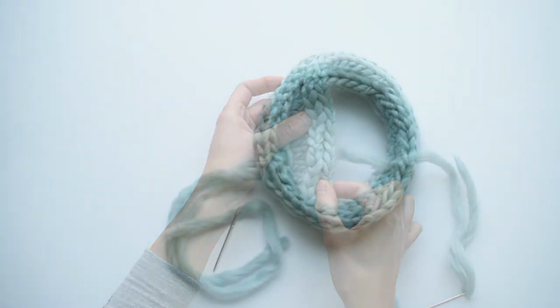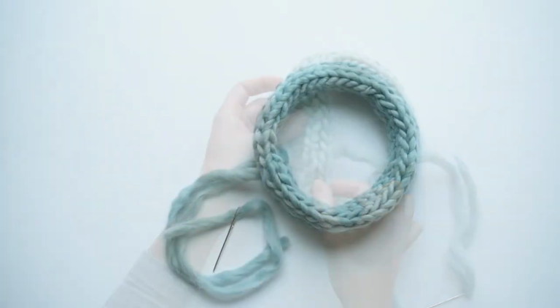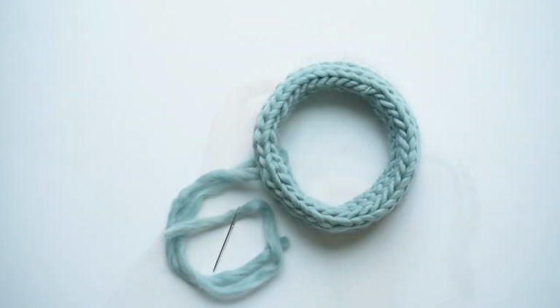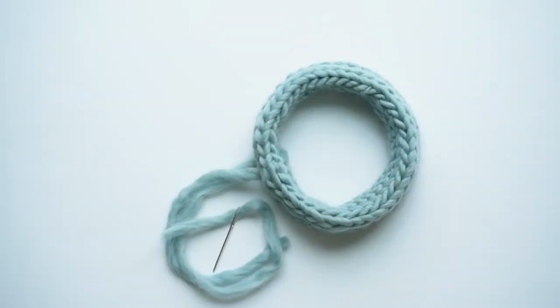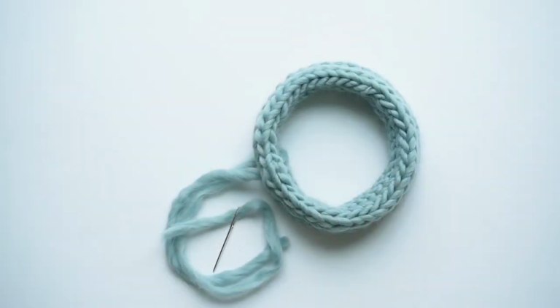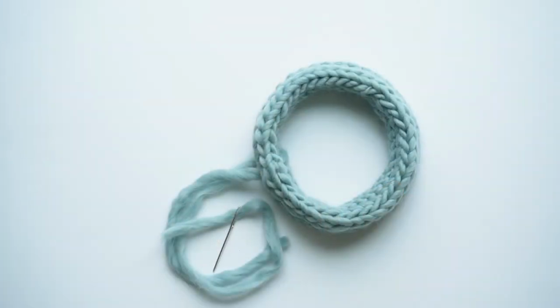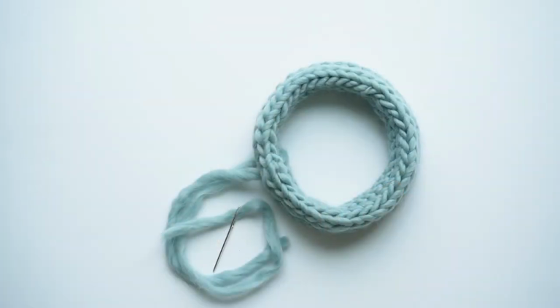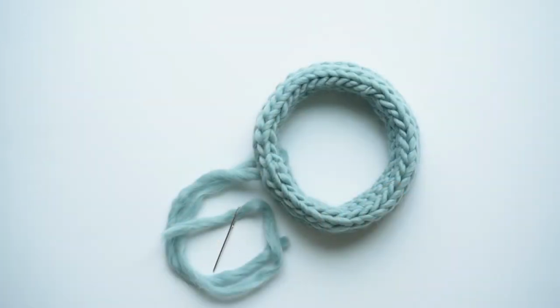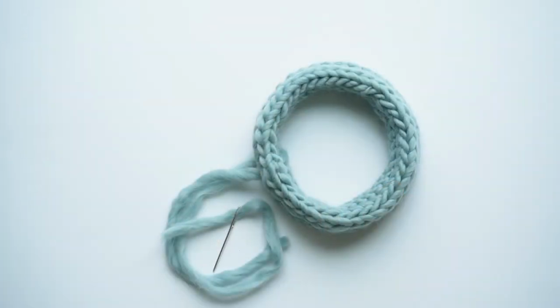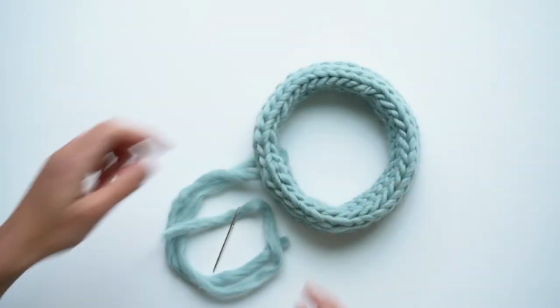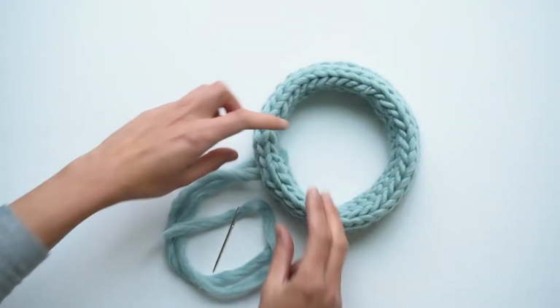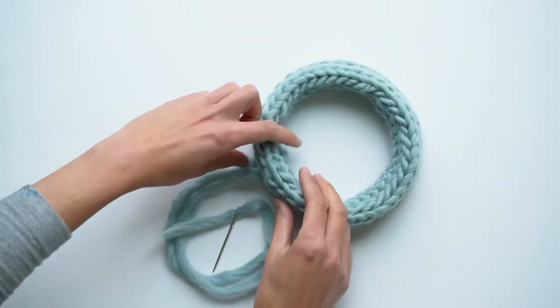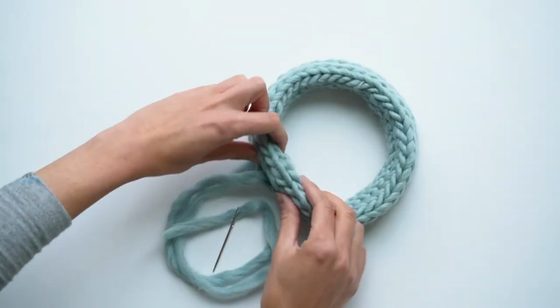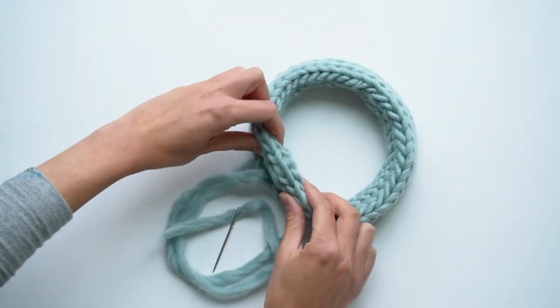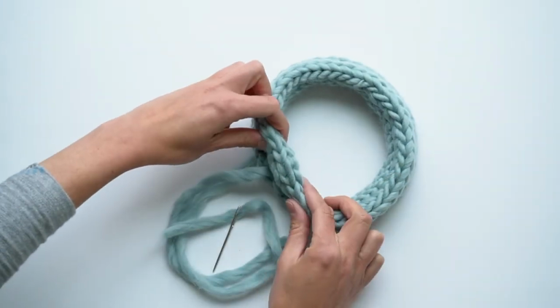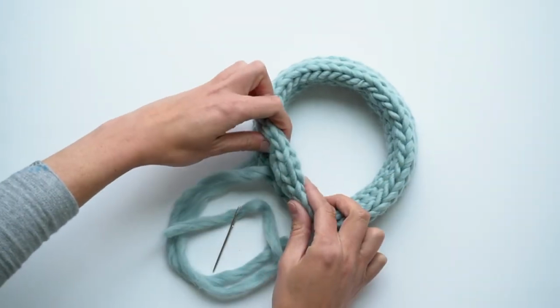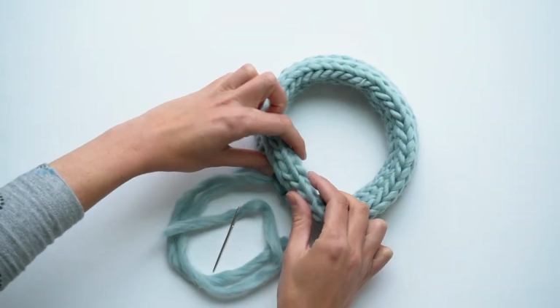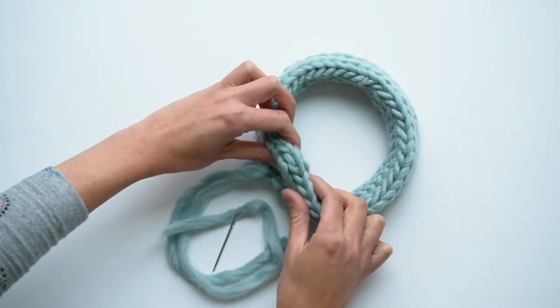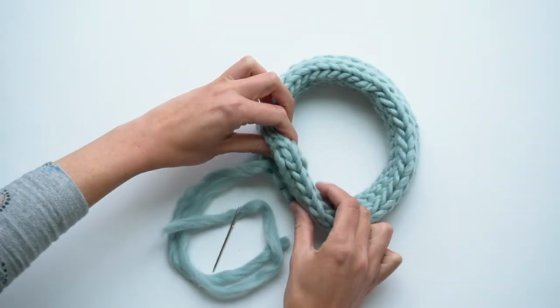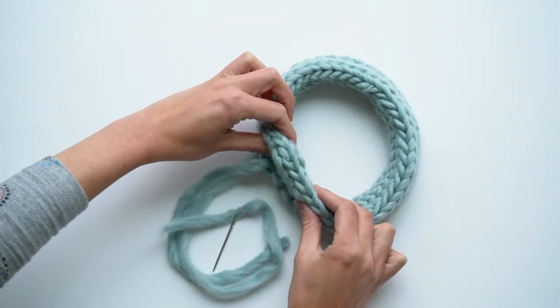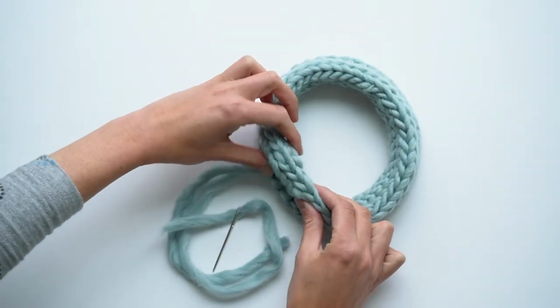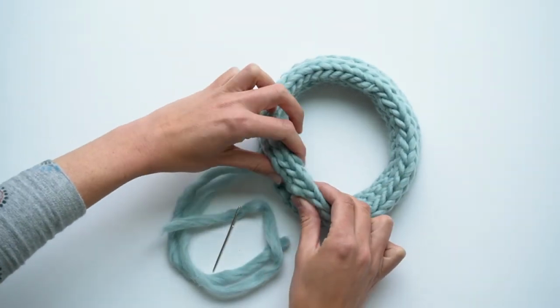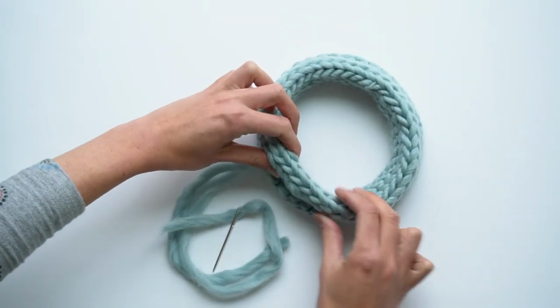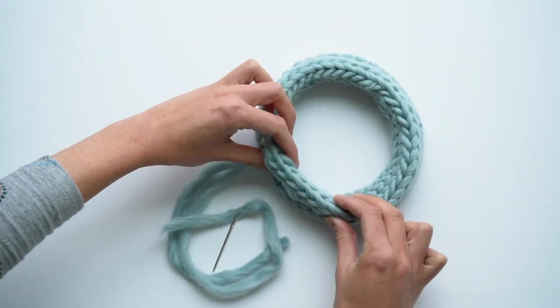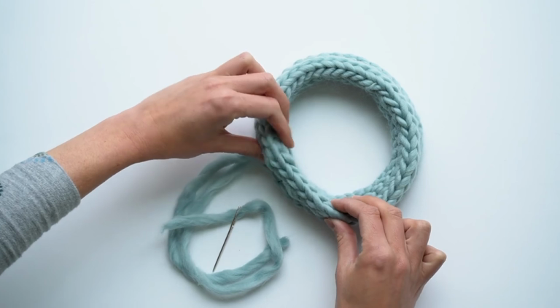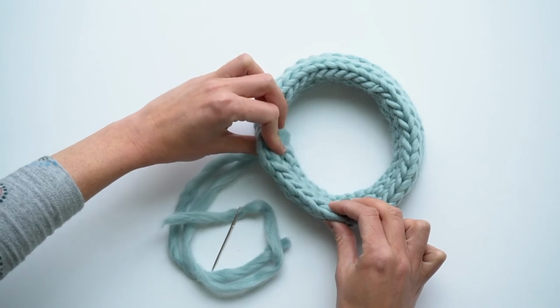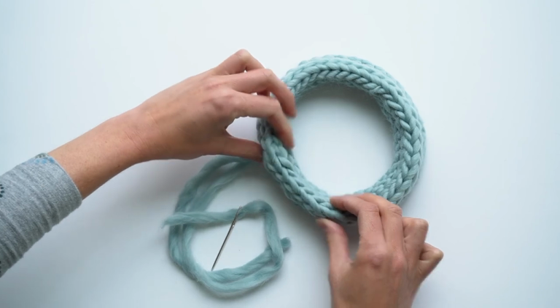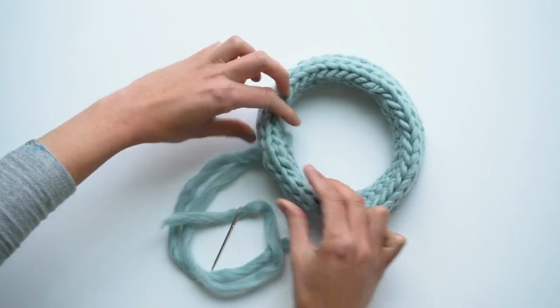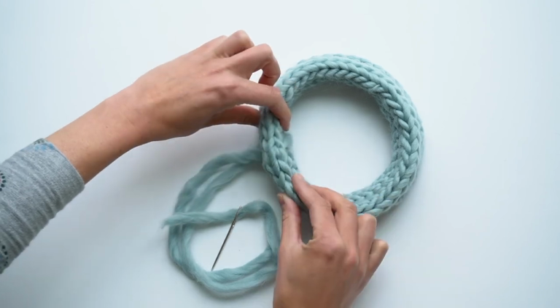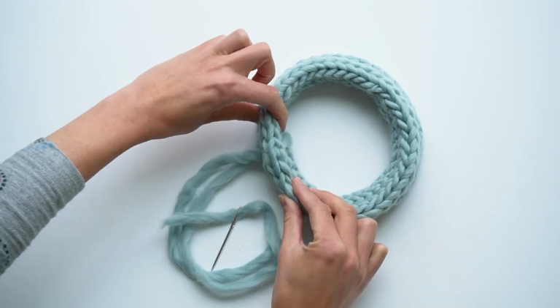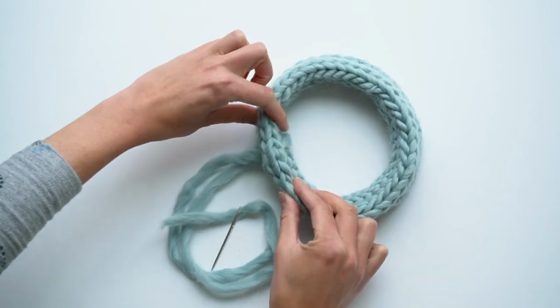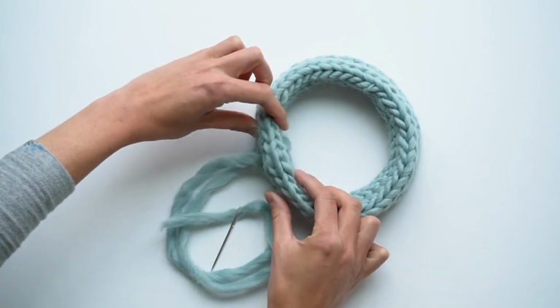So I hope you enjoyed this video on how to join an I-cord bind-off in the round.